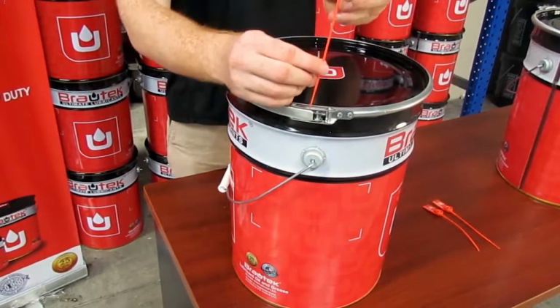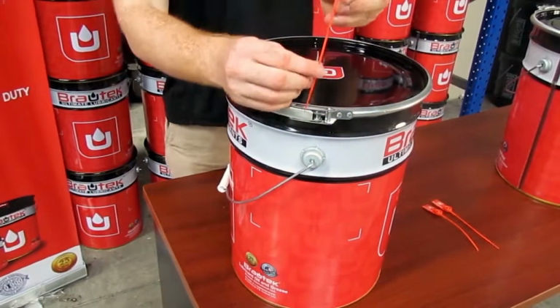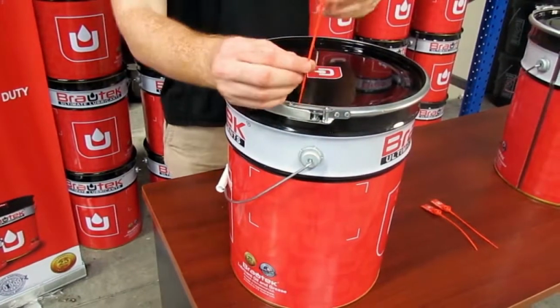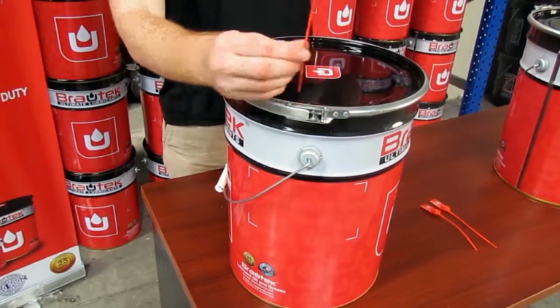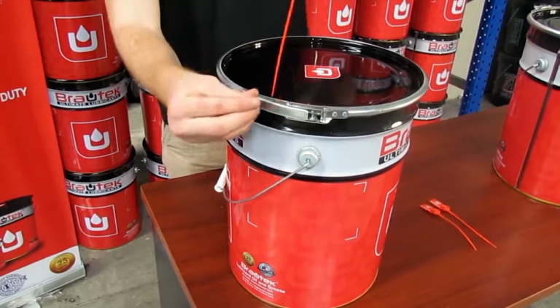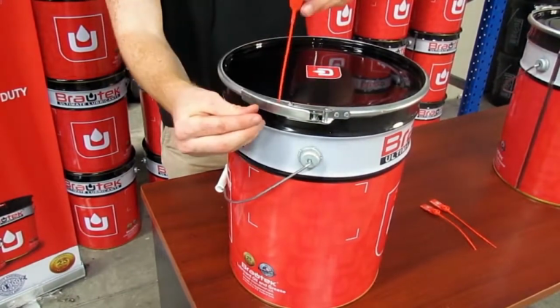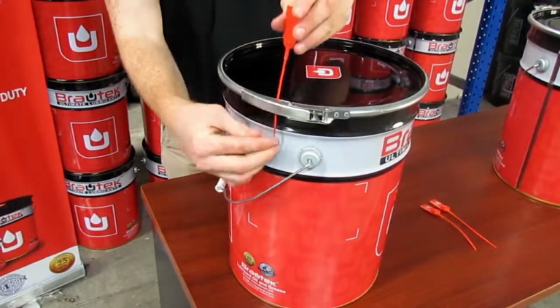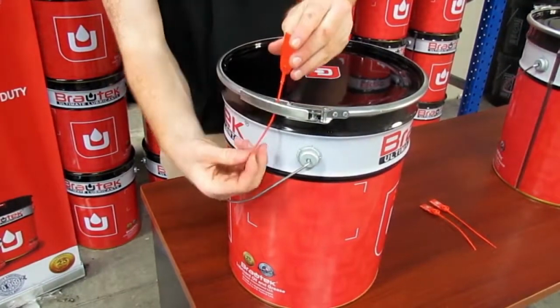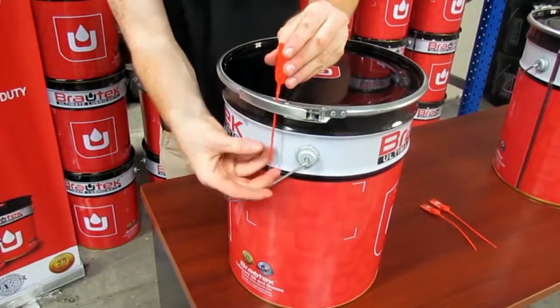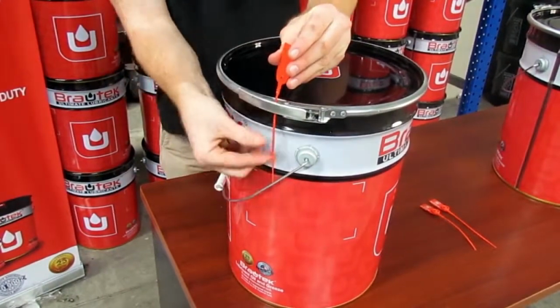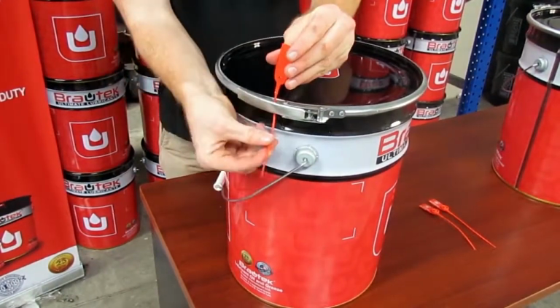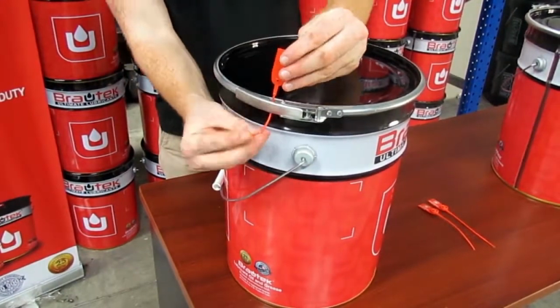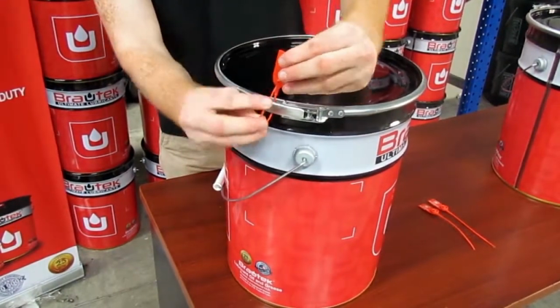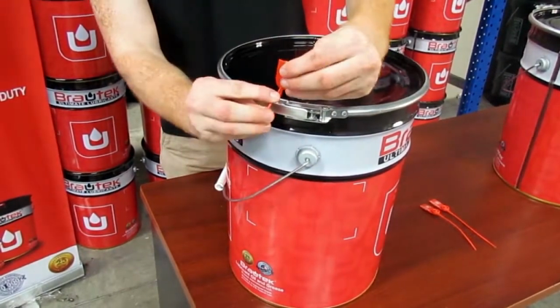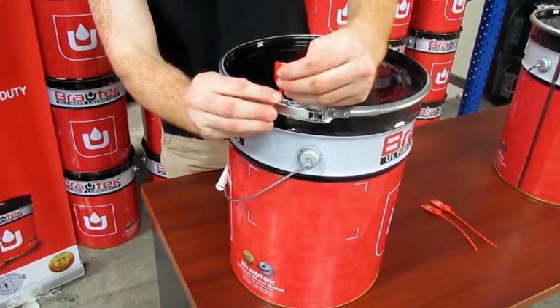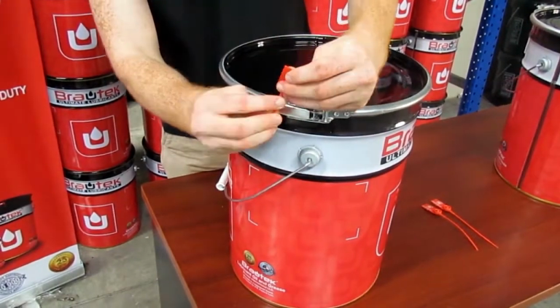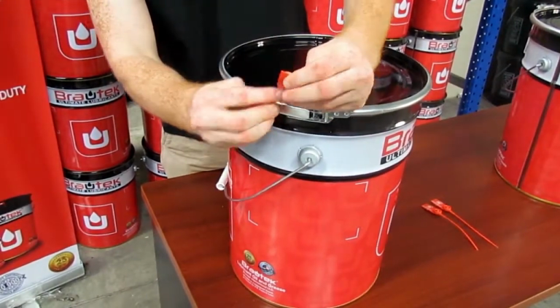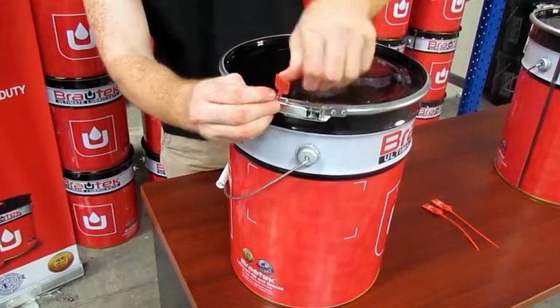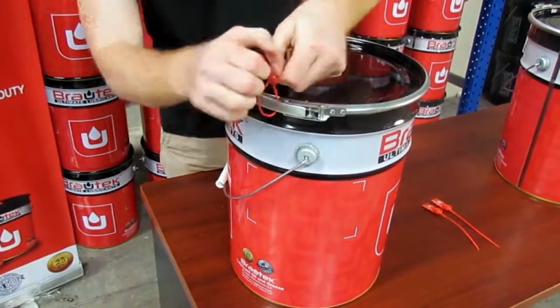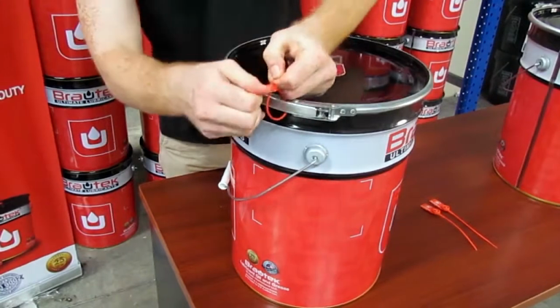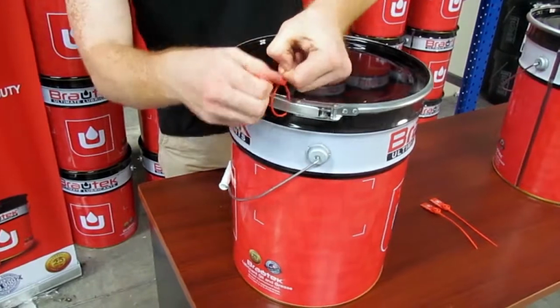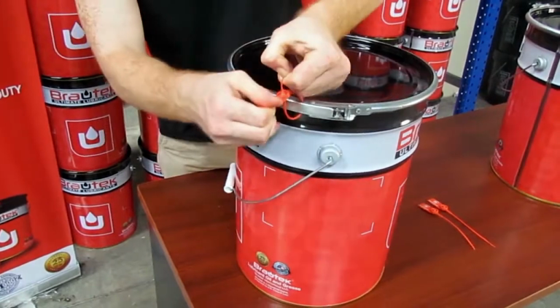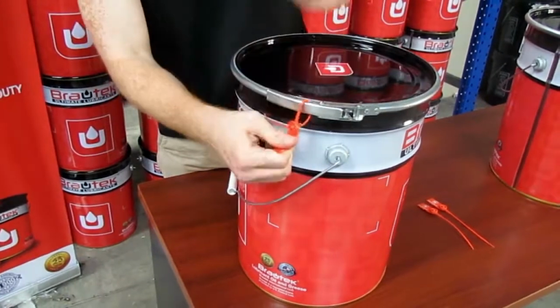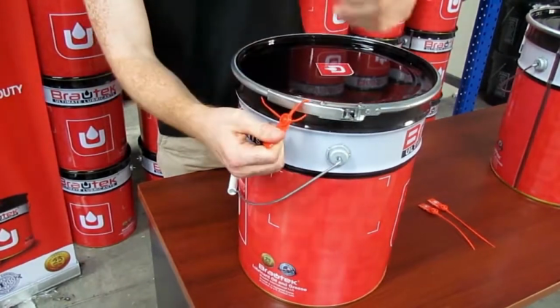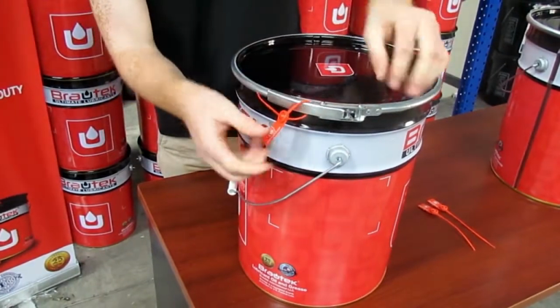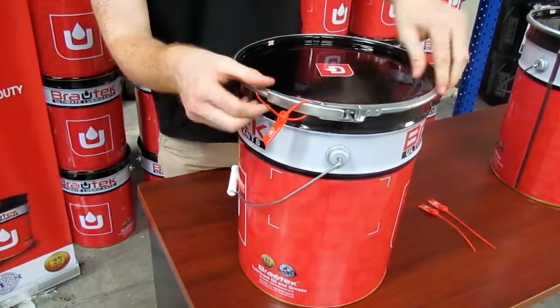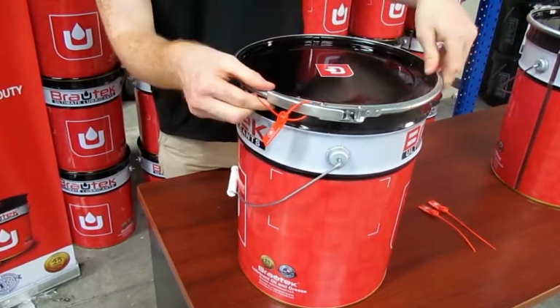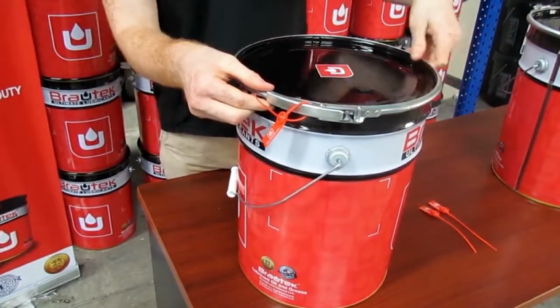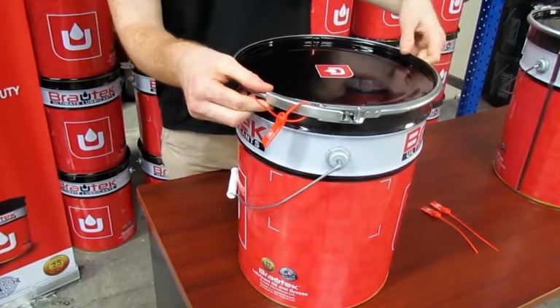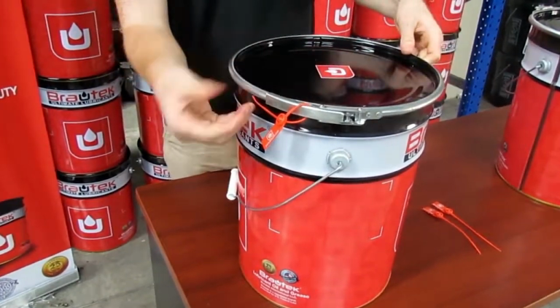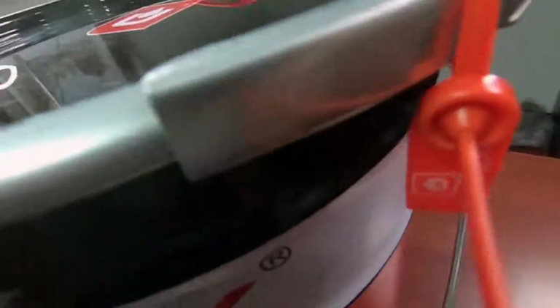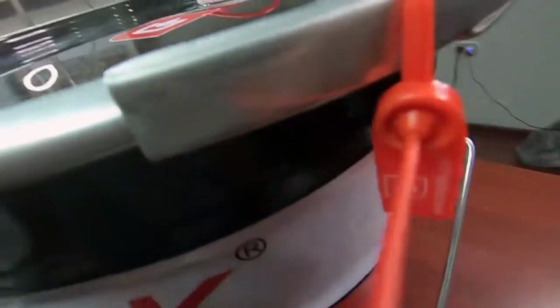The ring's handle is secured with a Brotec zip tie which was cut. It cannot be tied again.